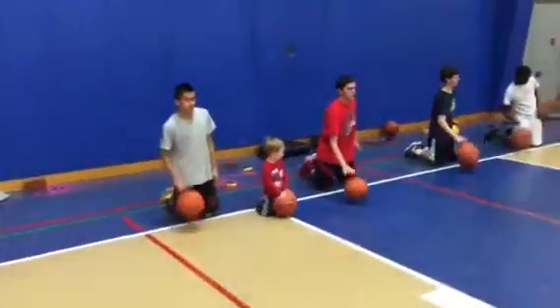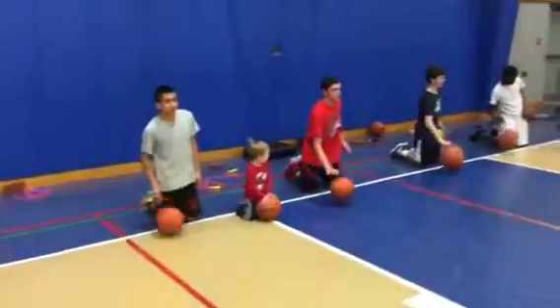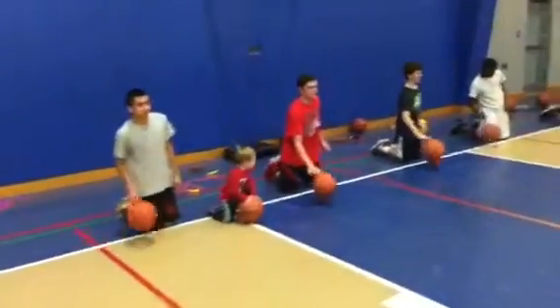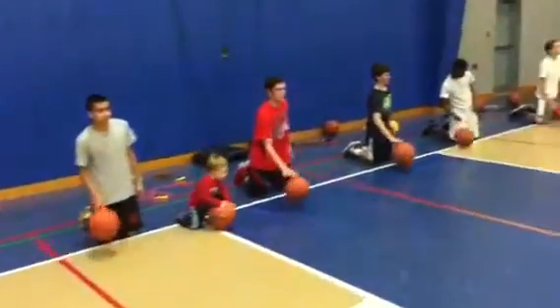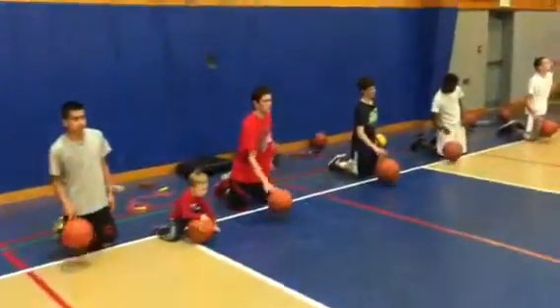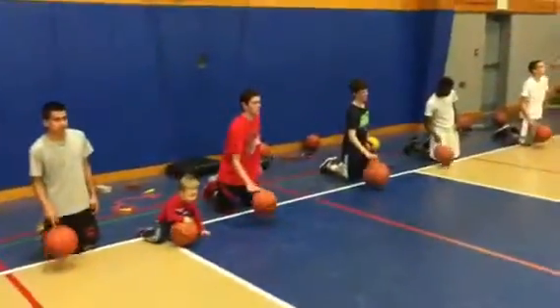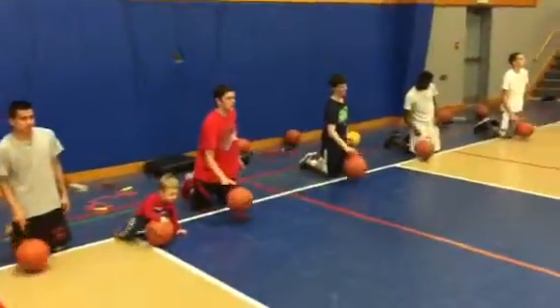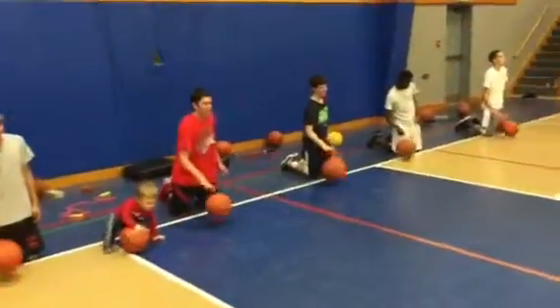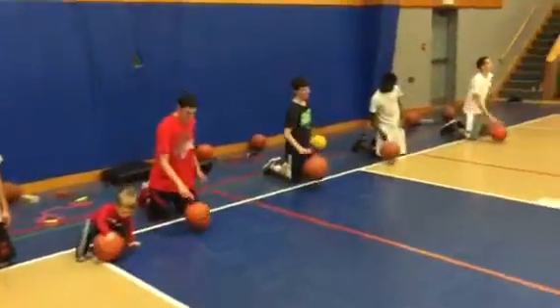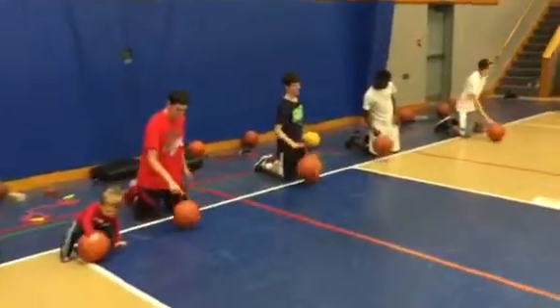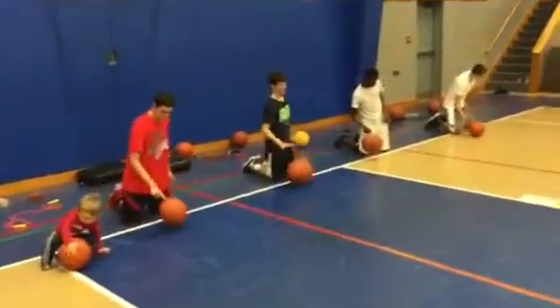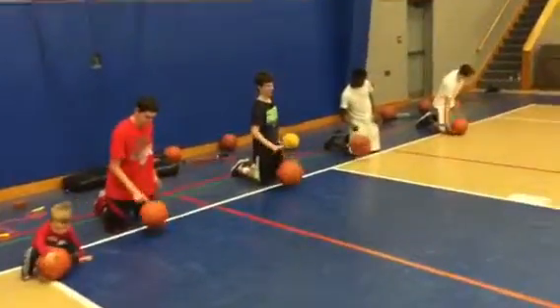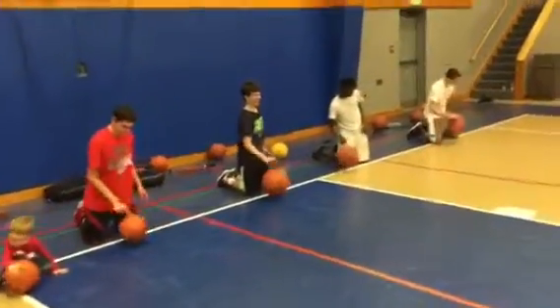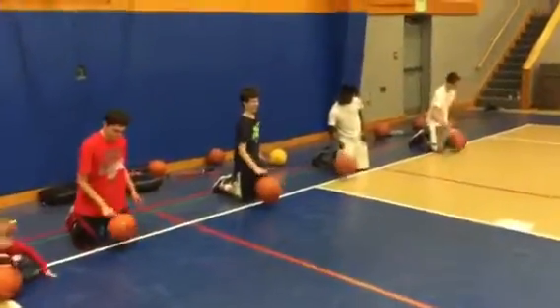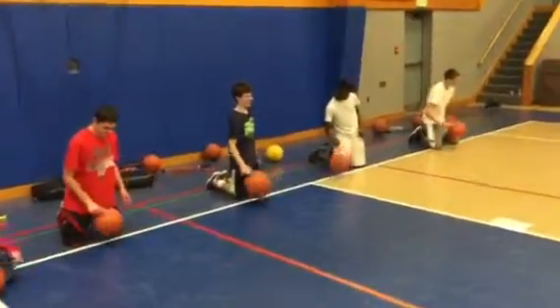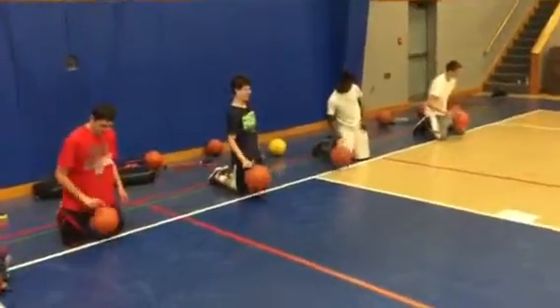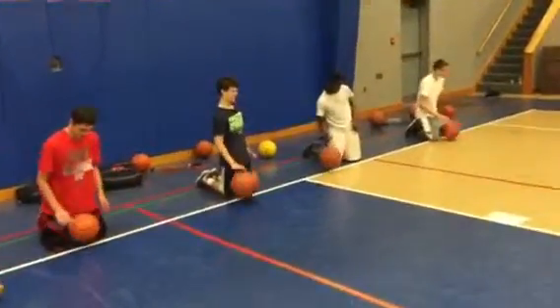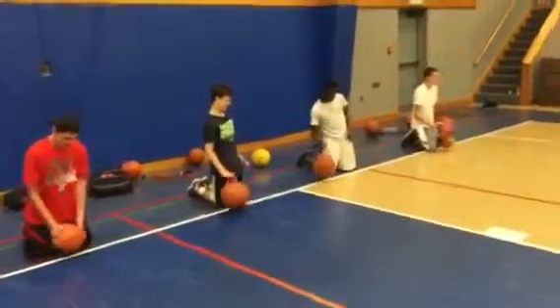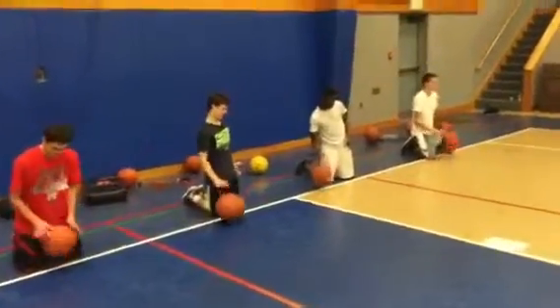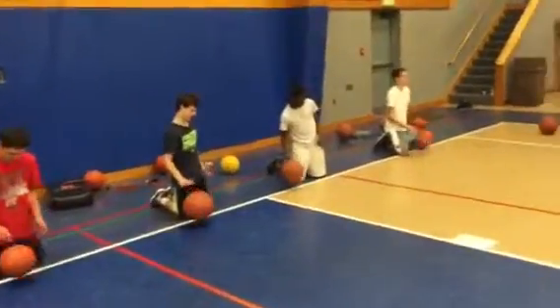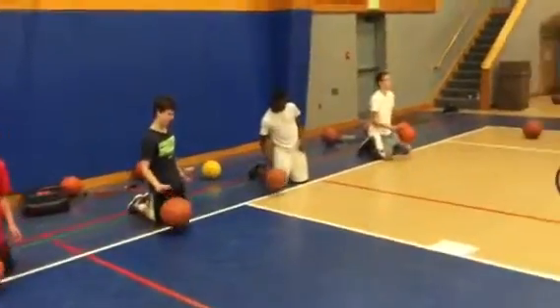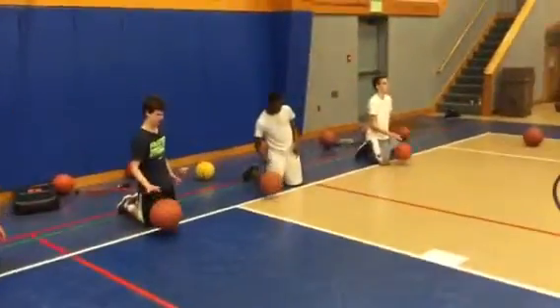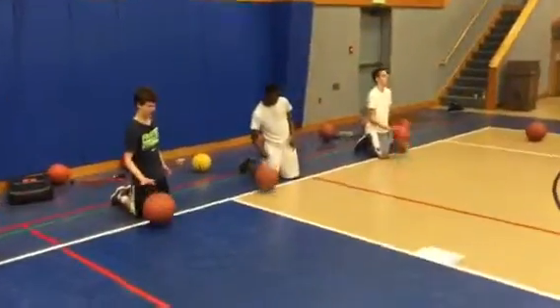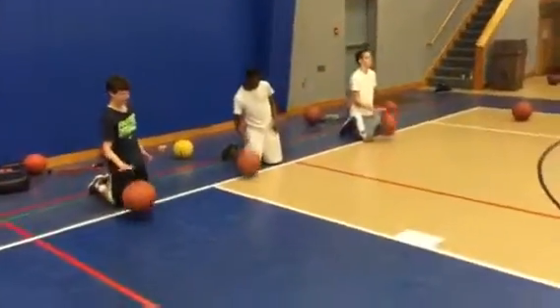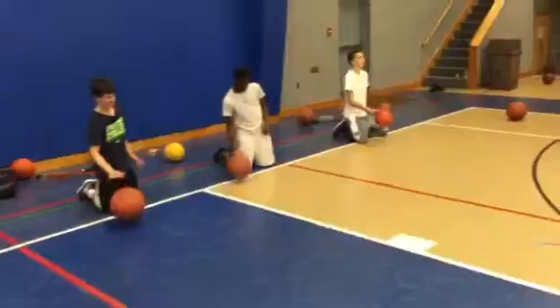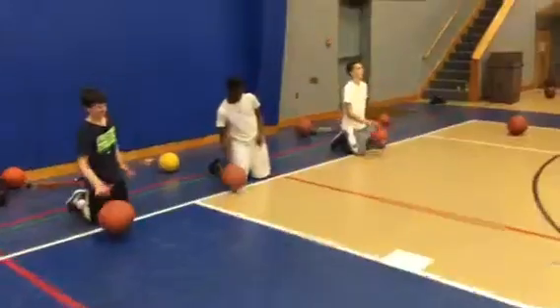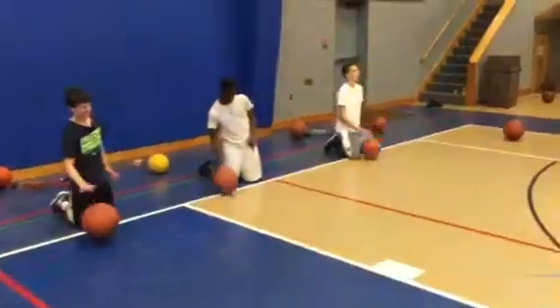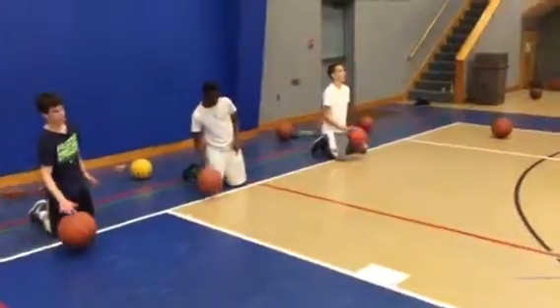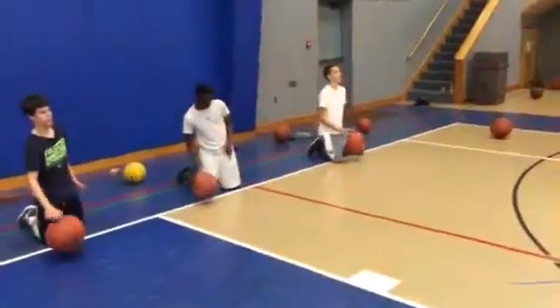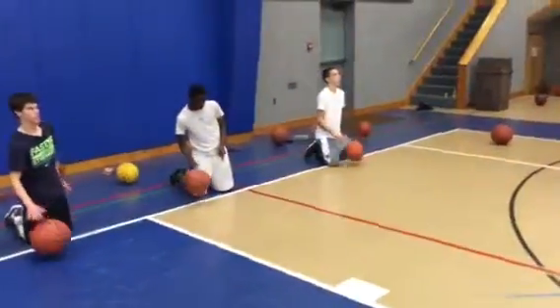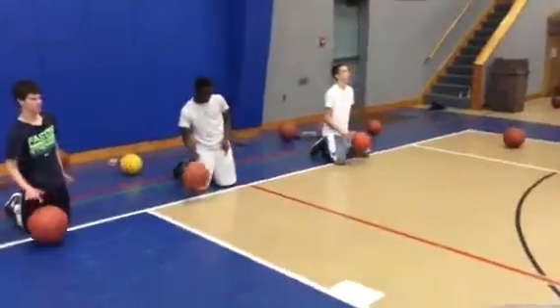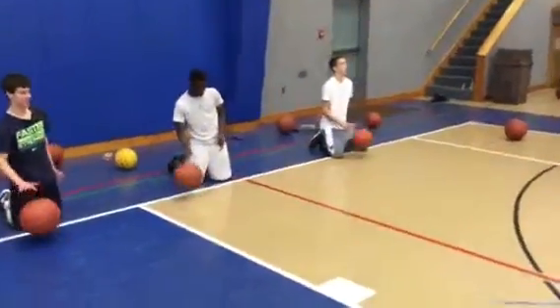One finger. One finger, right hand. Come on, get better. Working on our Pistol Pete Maravich drills.